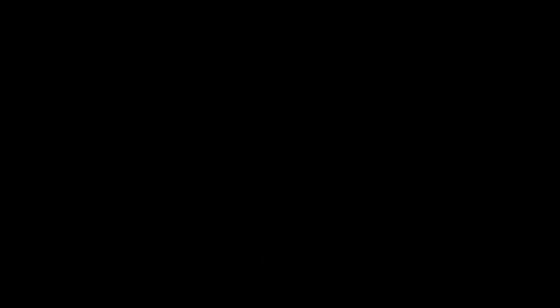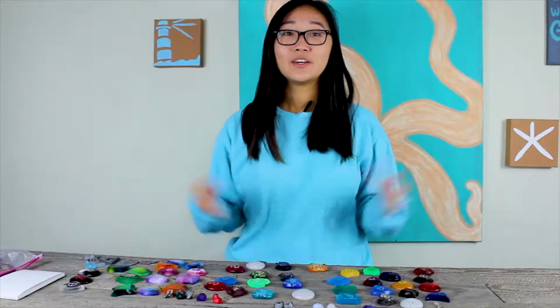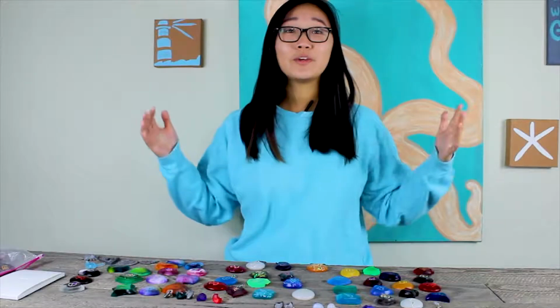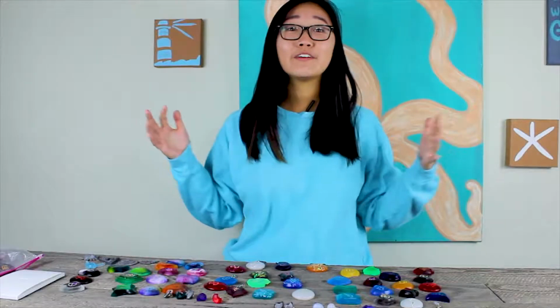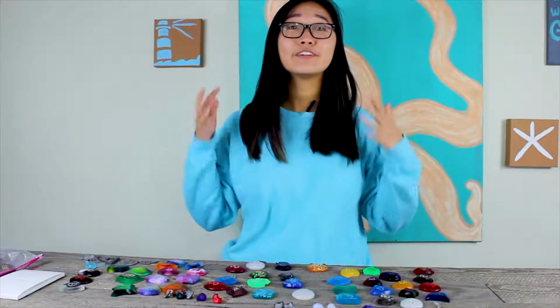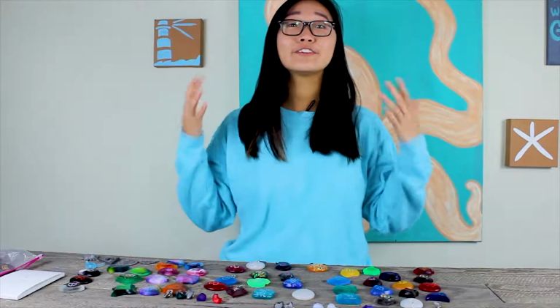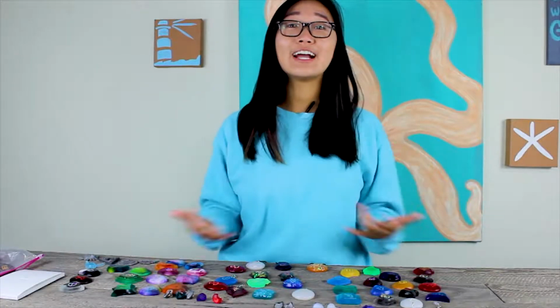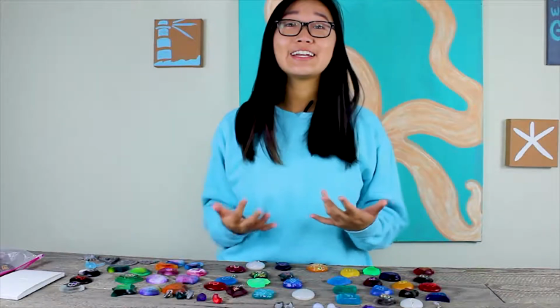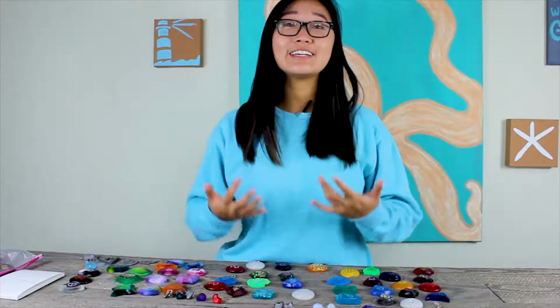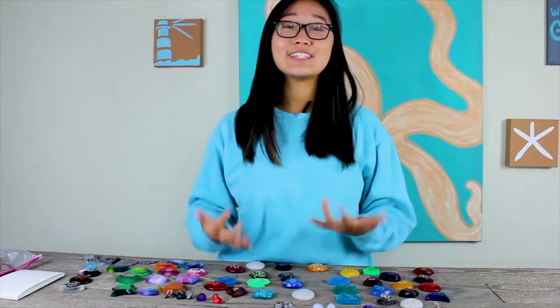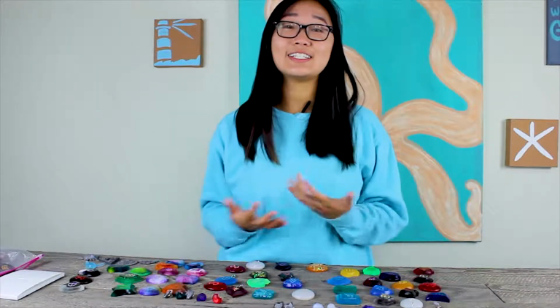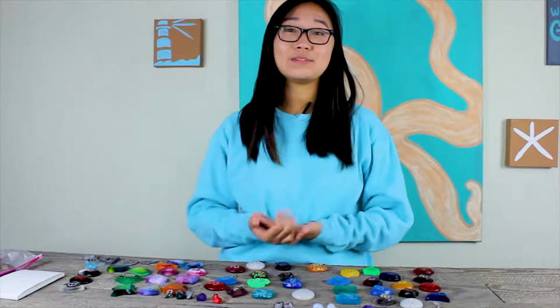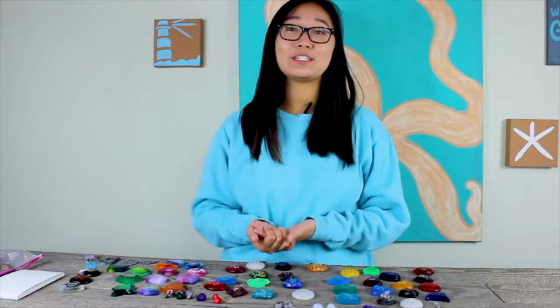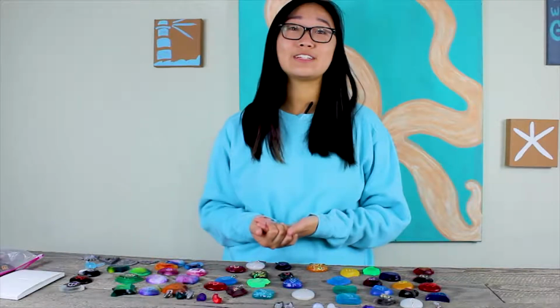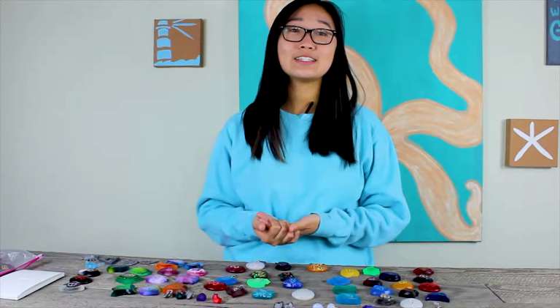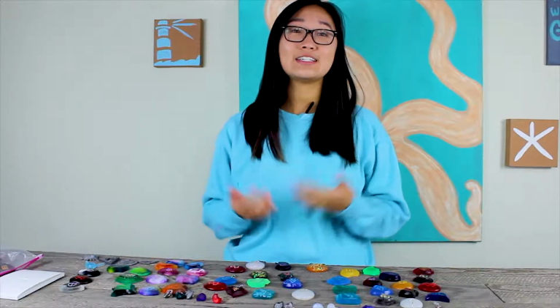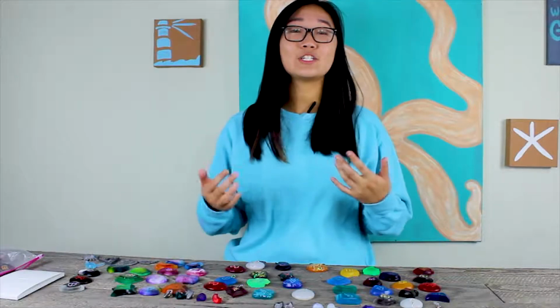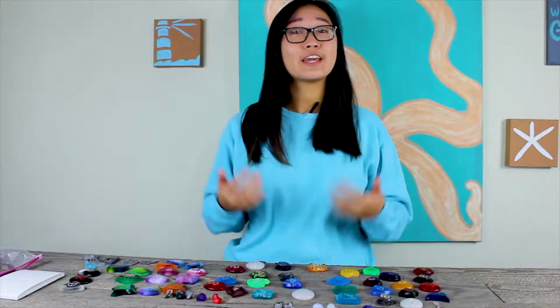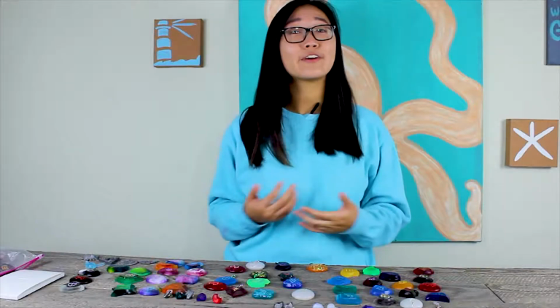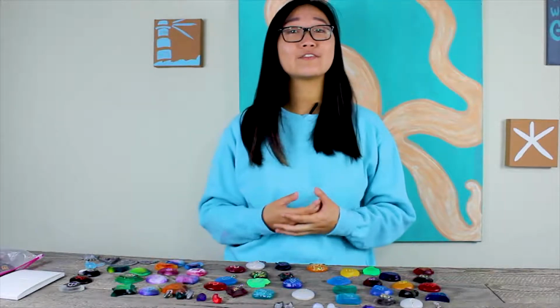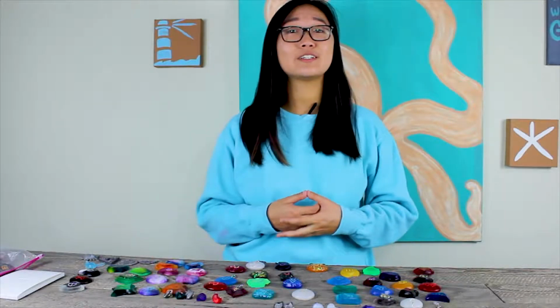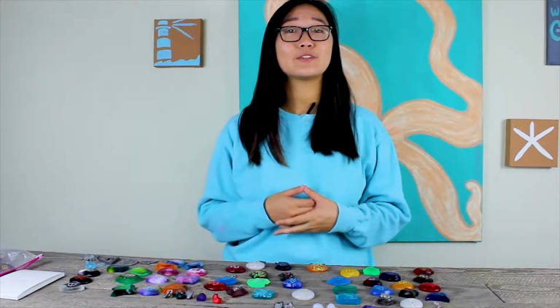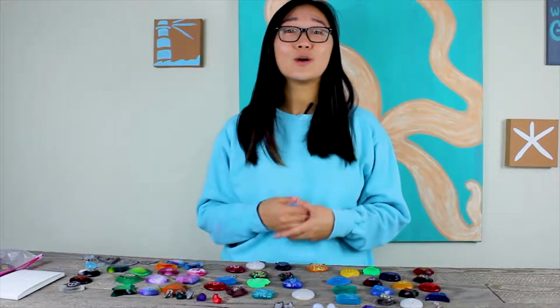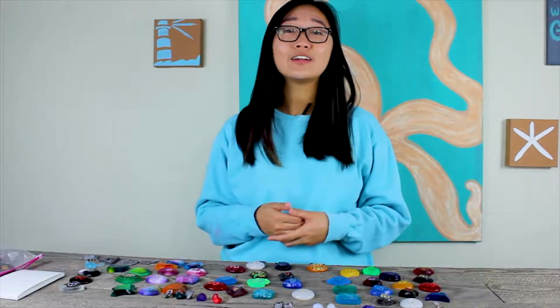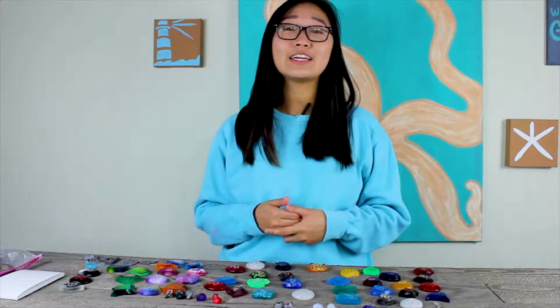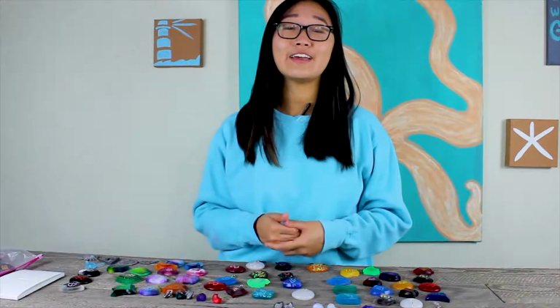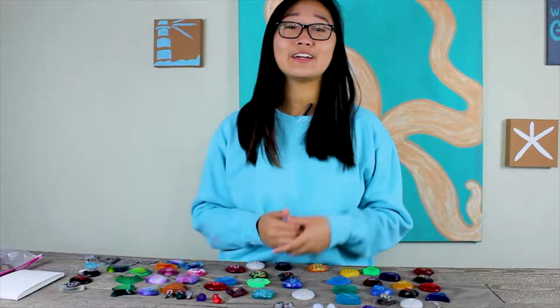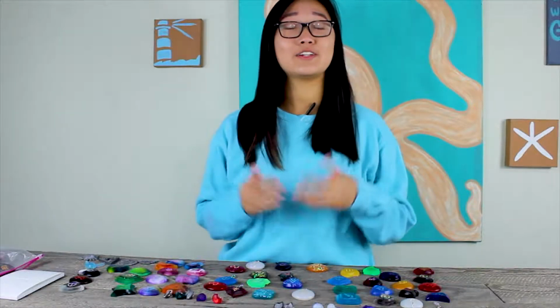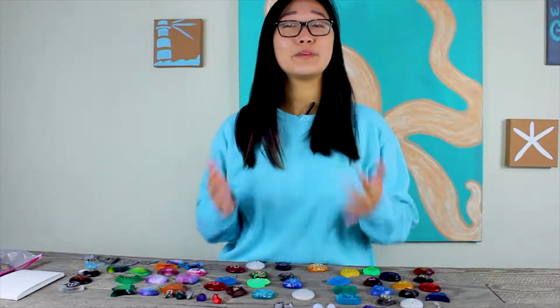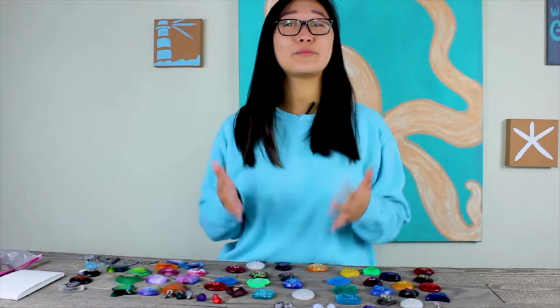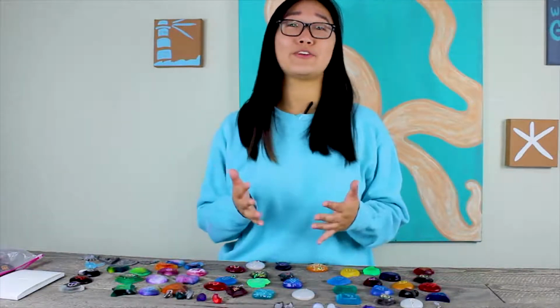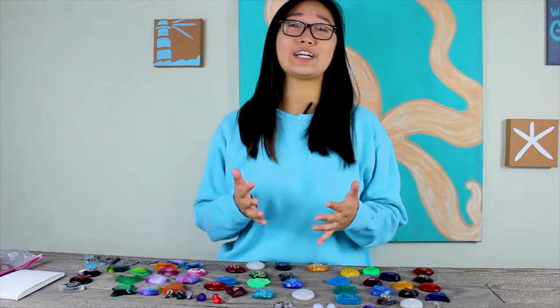We offer a variety of Zelda themed earrings, each handcrafted with quality and care as our main priority.